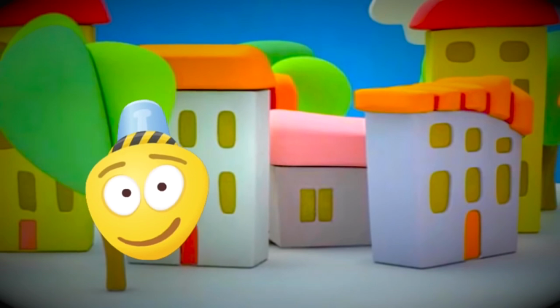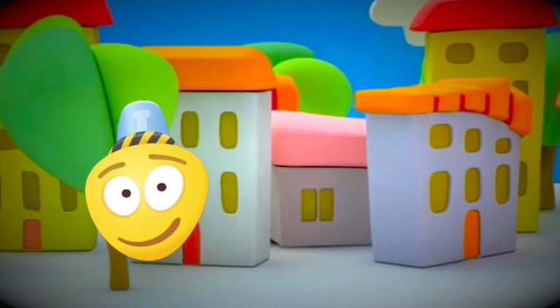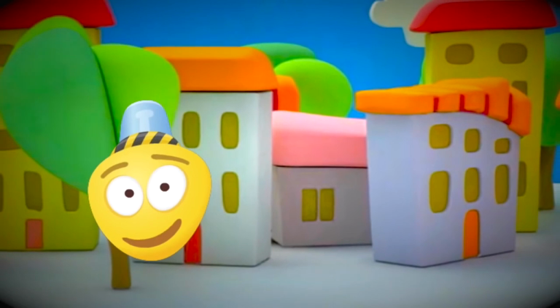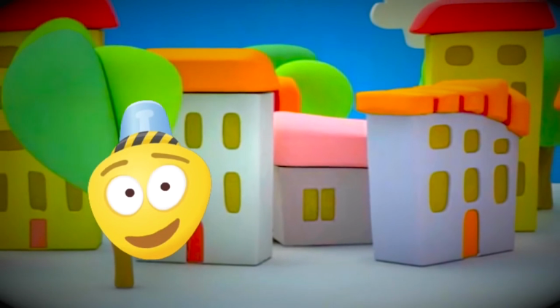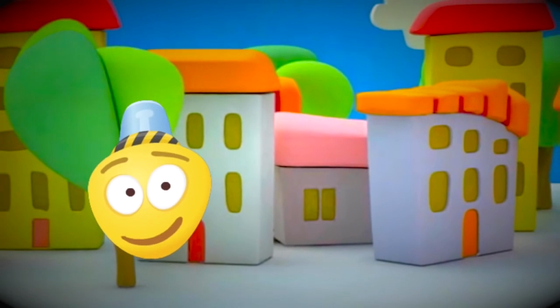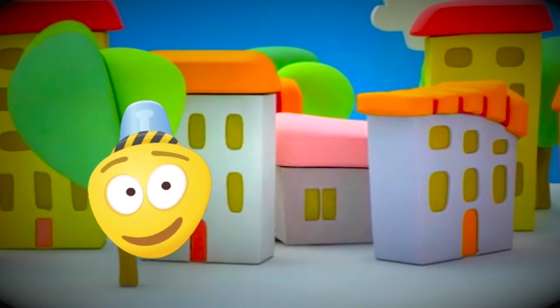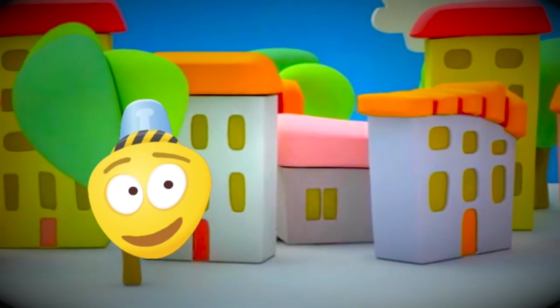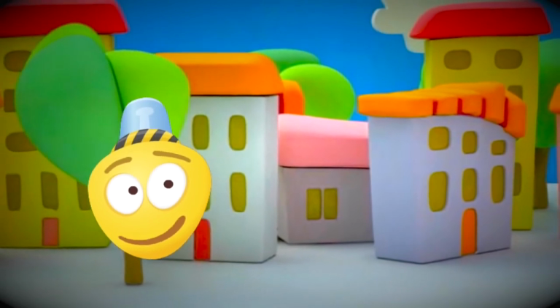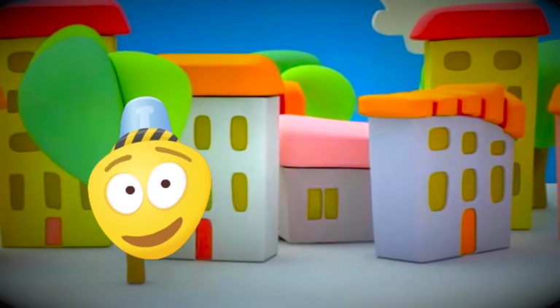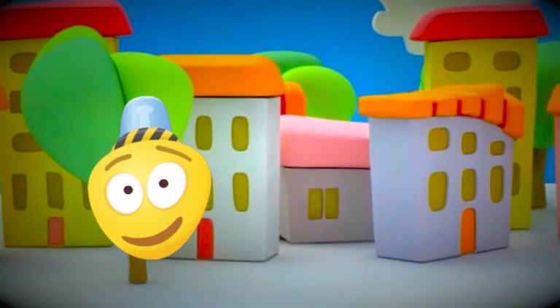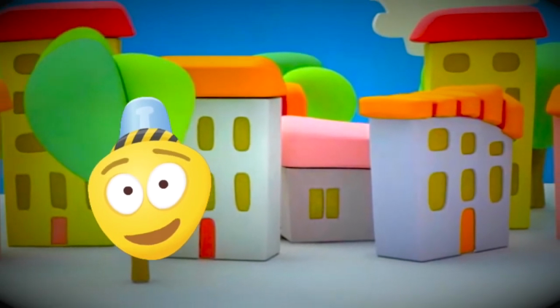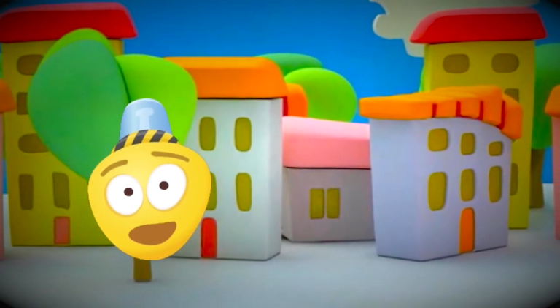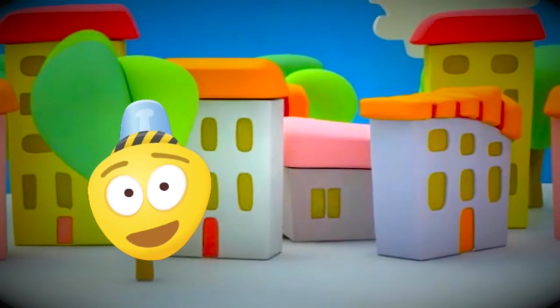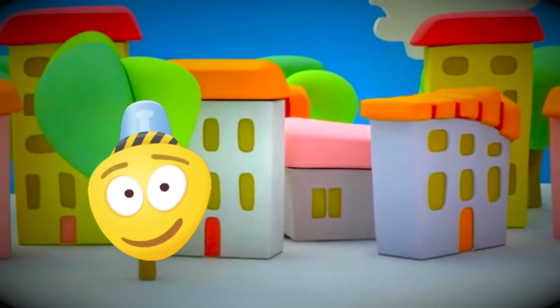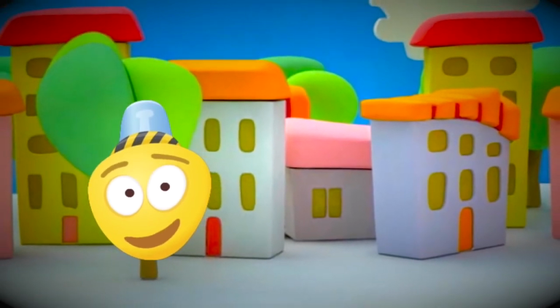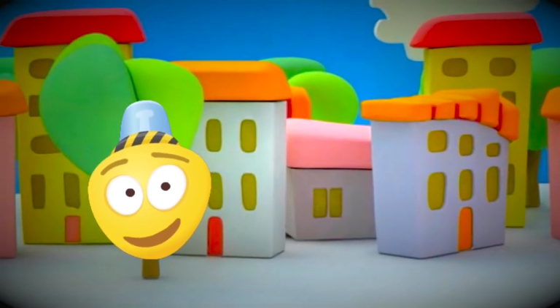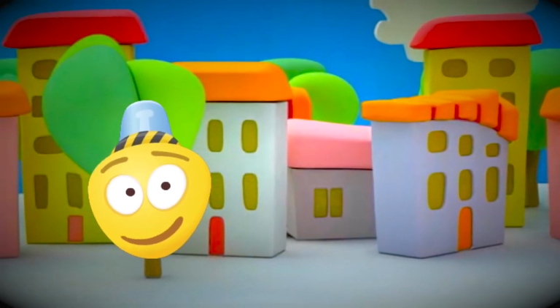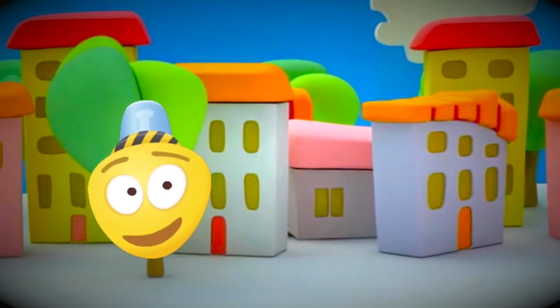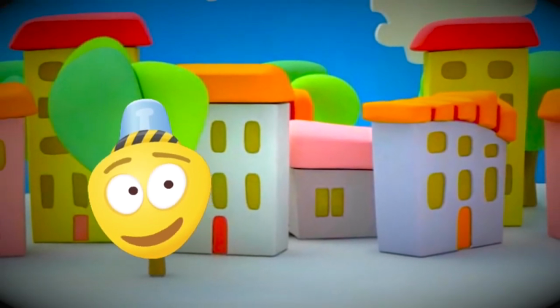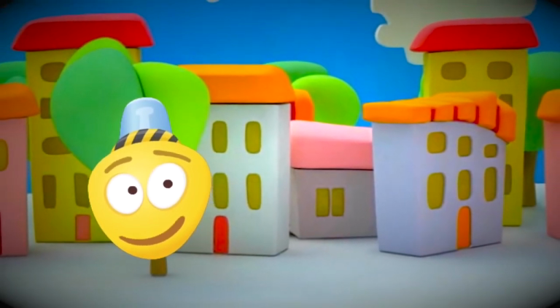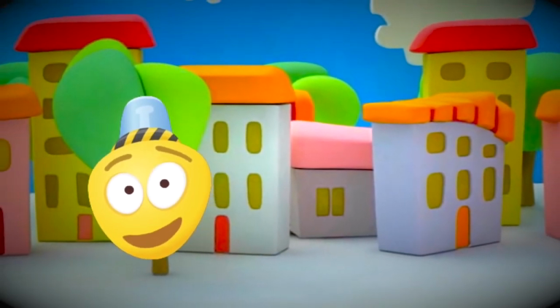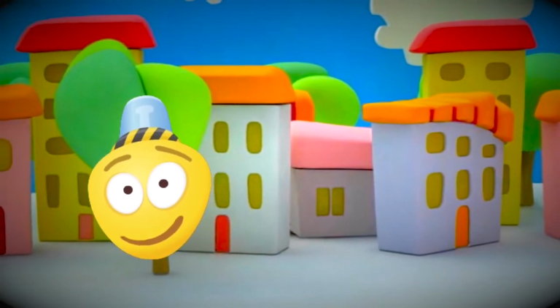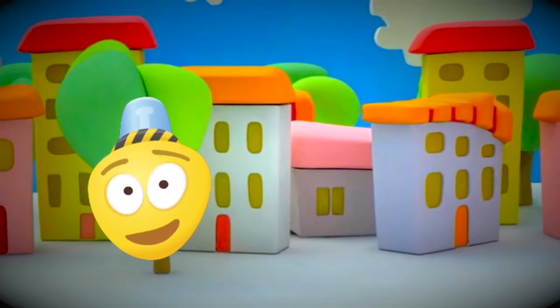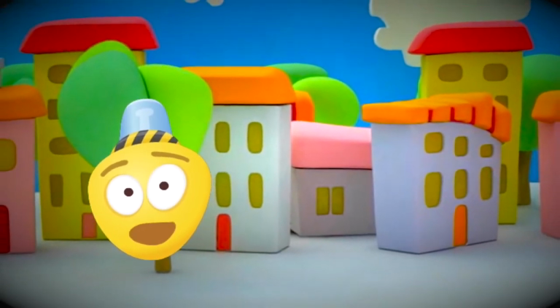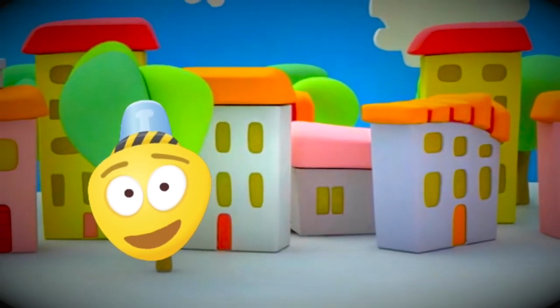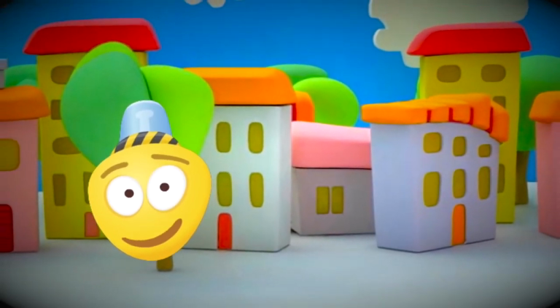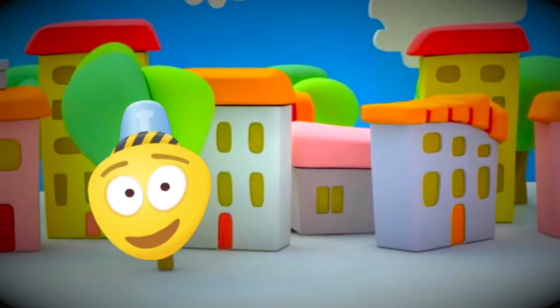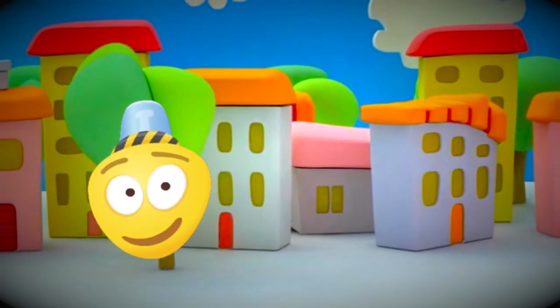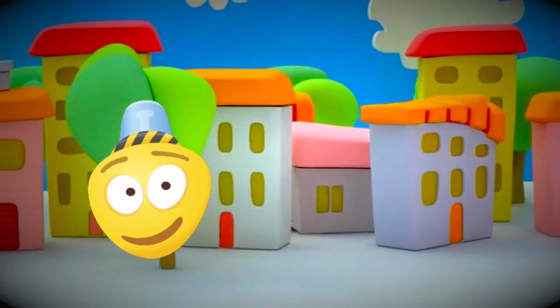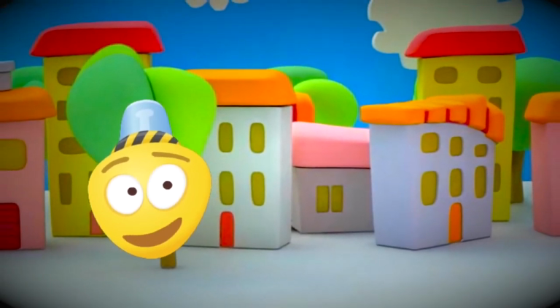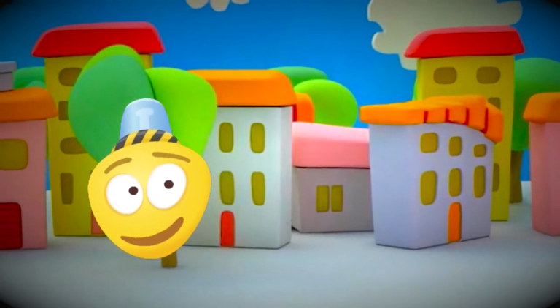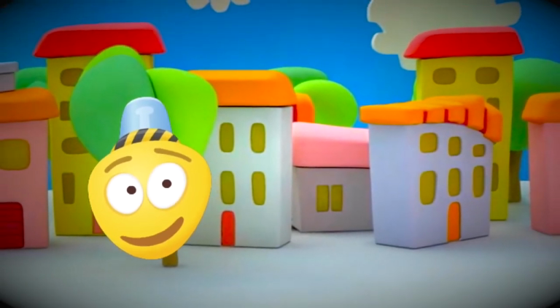Hi friend! My name is Bambu Jumbo and I'm happy you came to visit me. This is the city where I live.